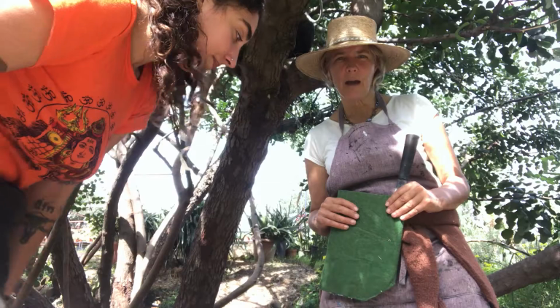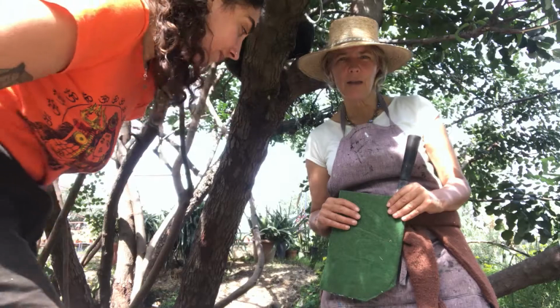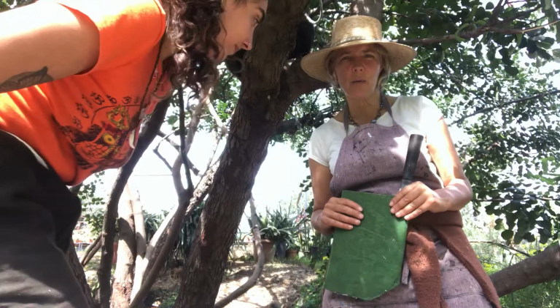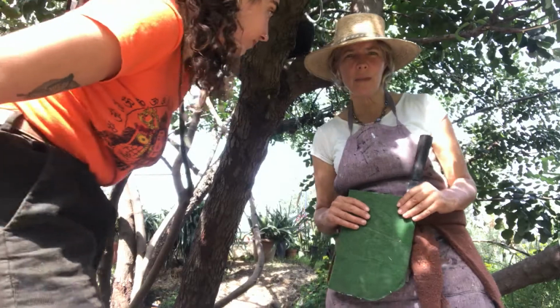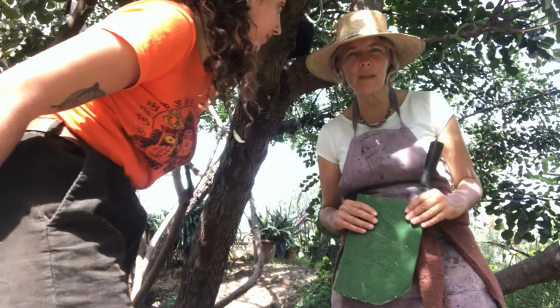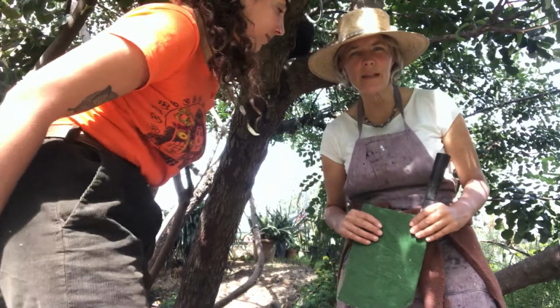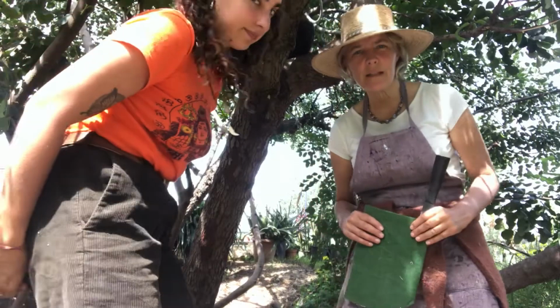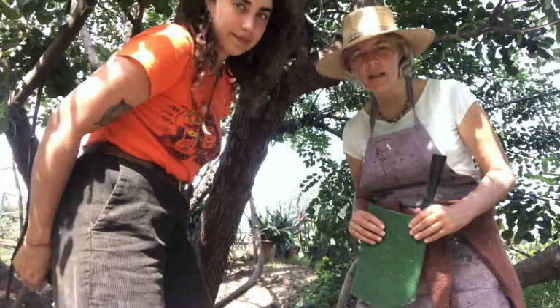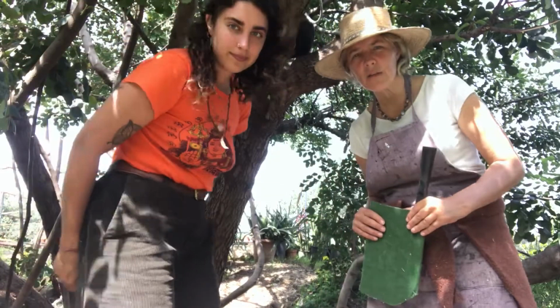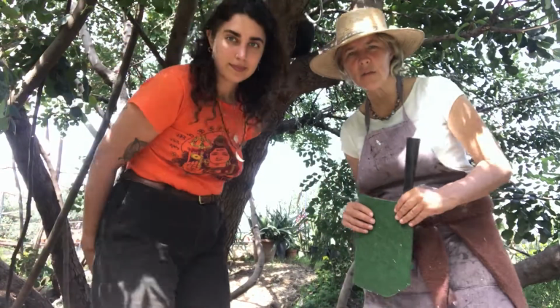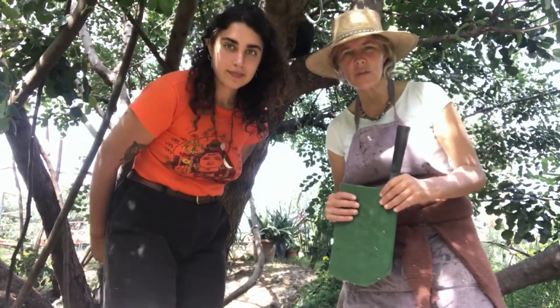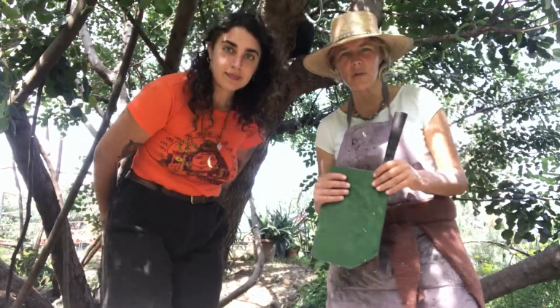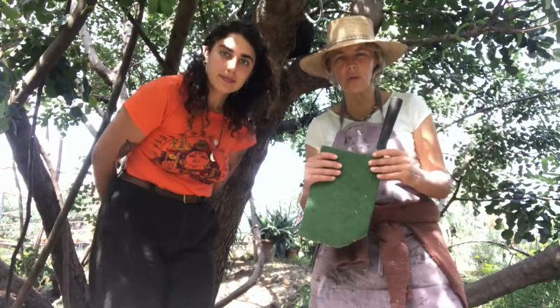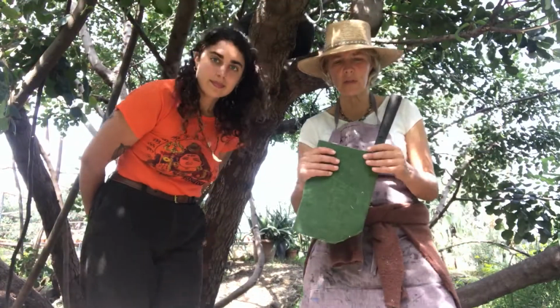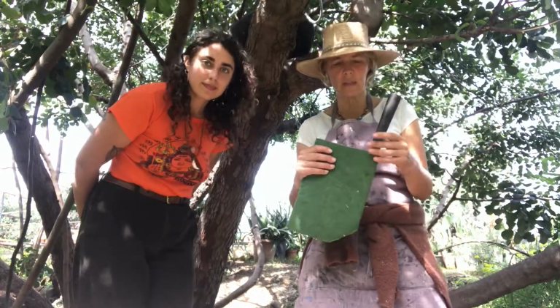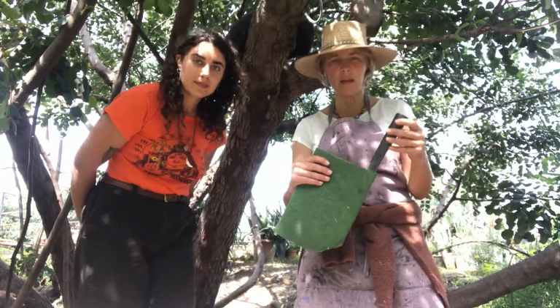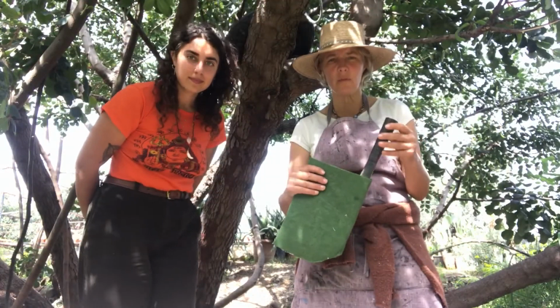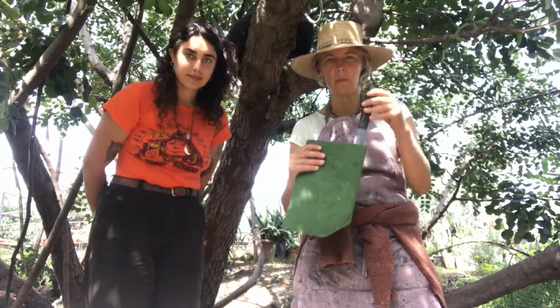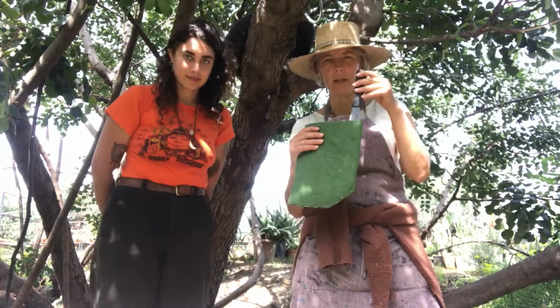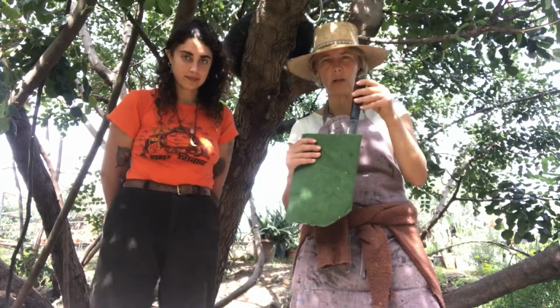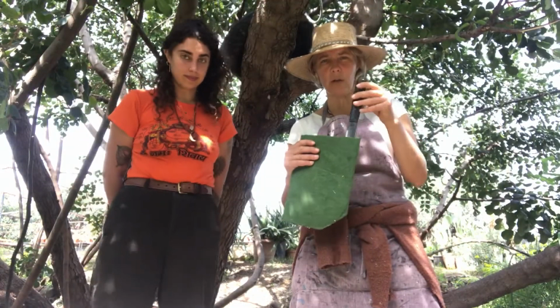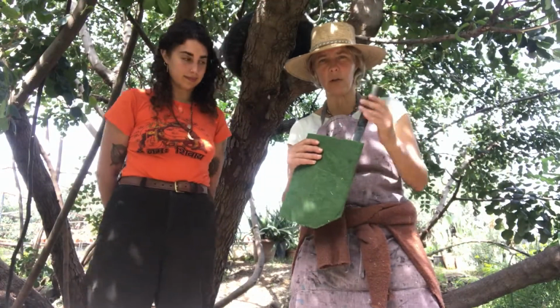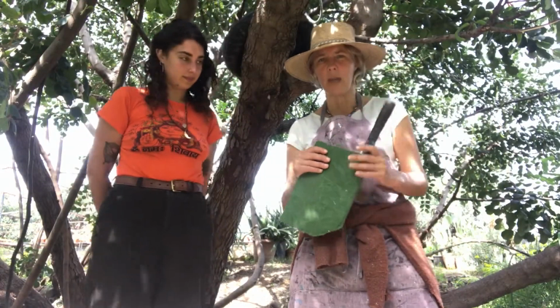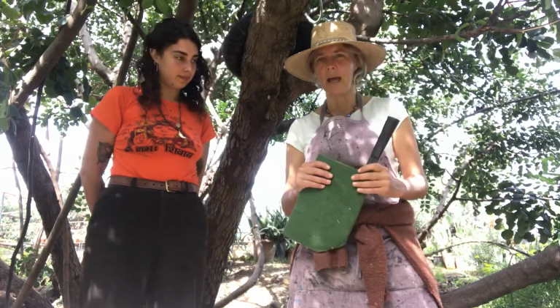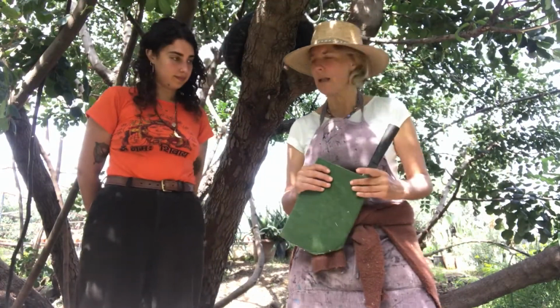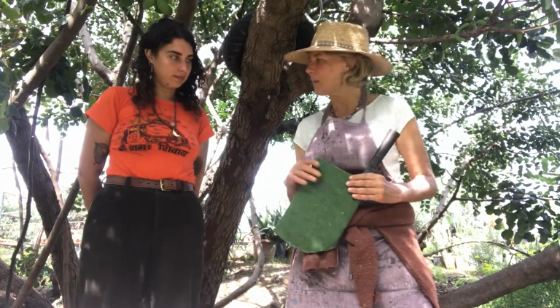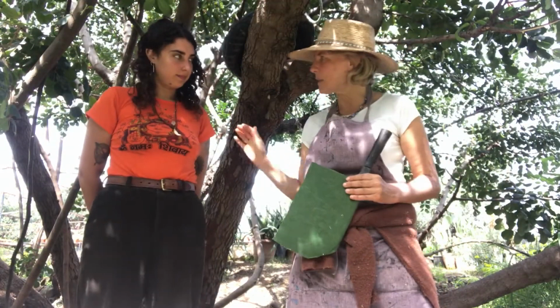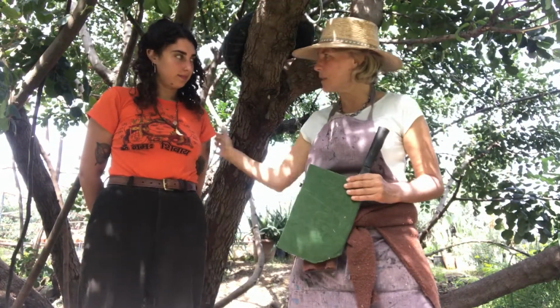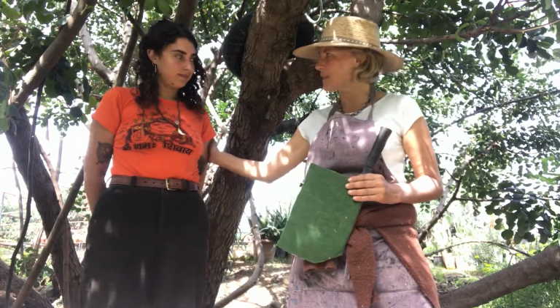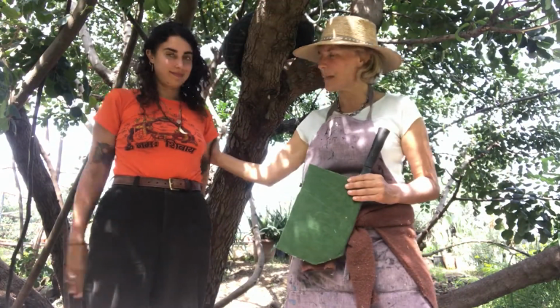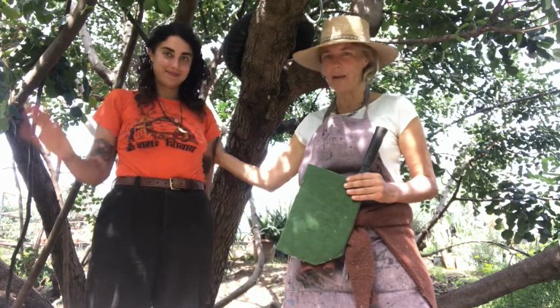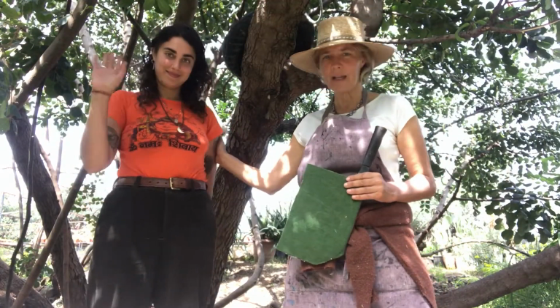Hi everyone, this is another tool talk, this time for the billhook and I'm with Luna Slip again.